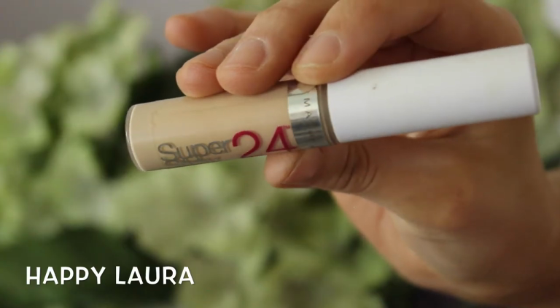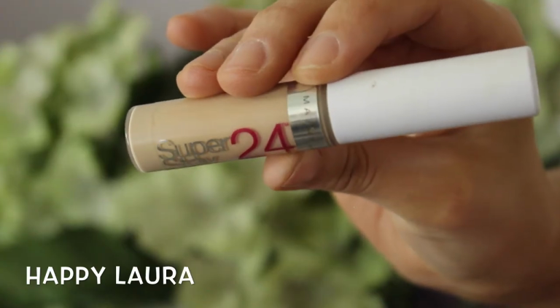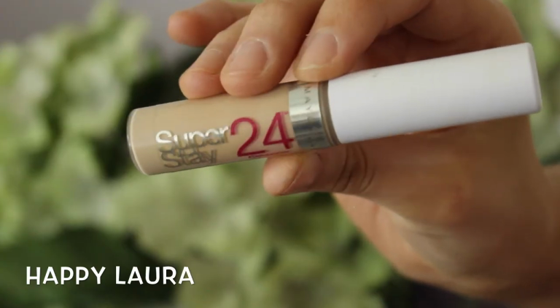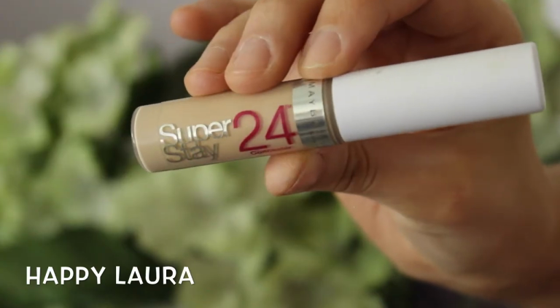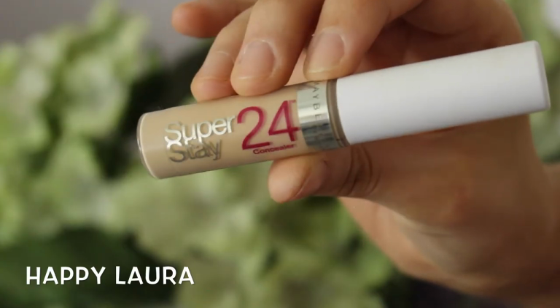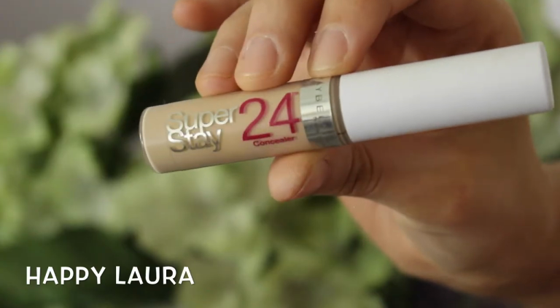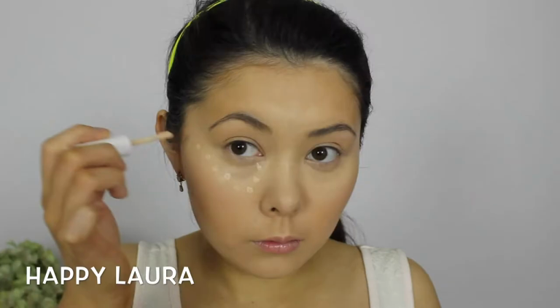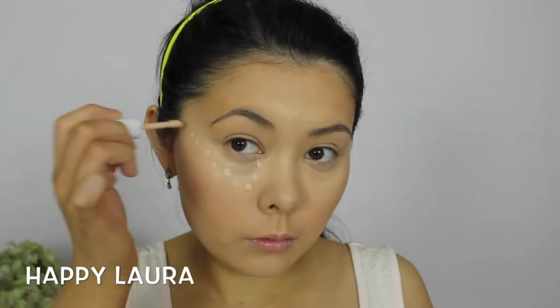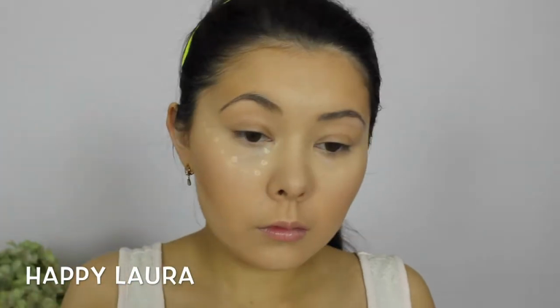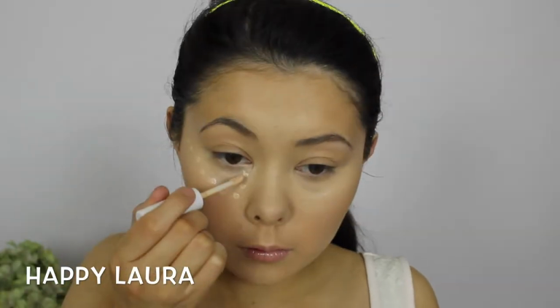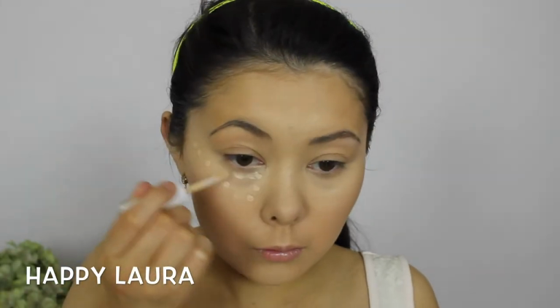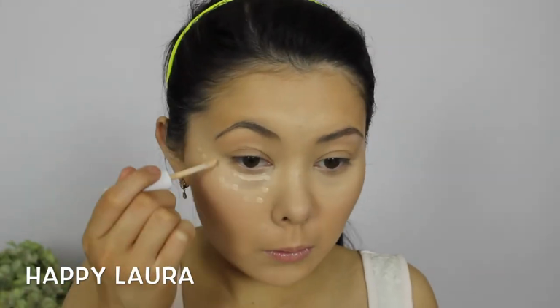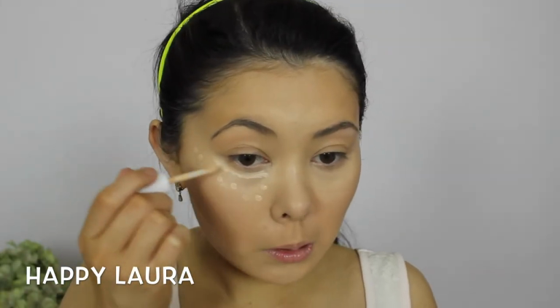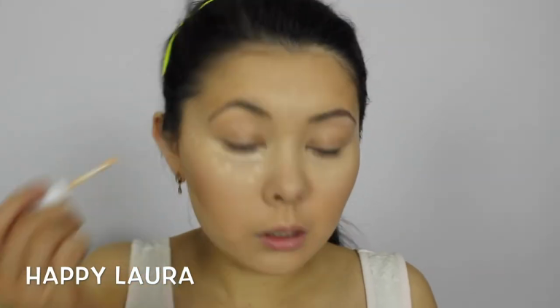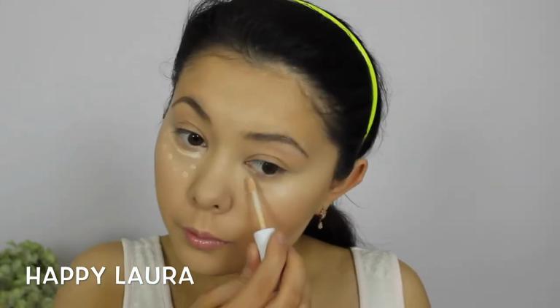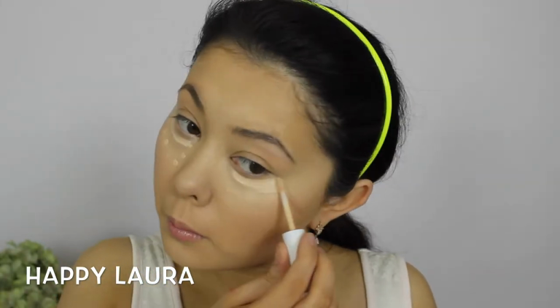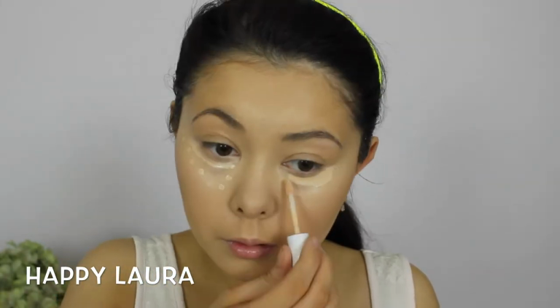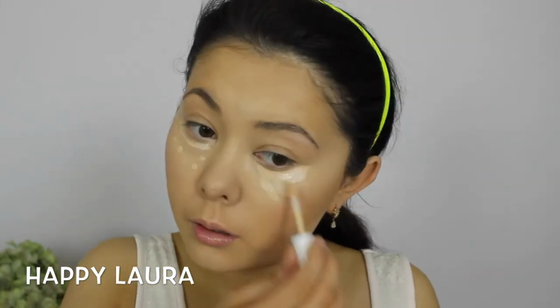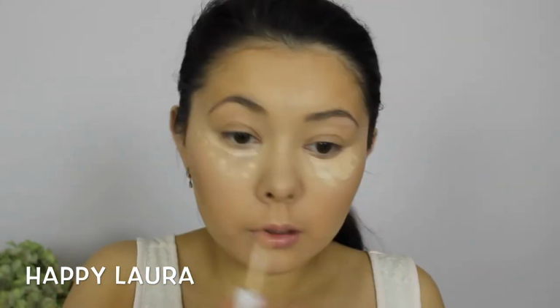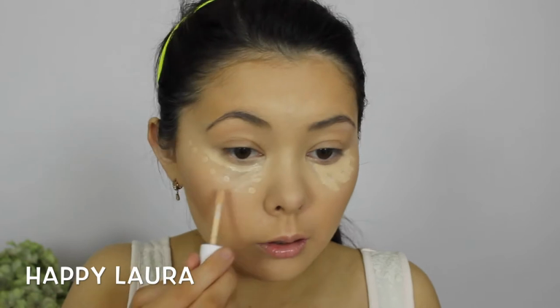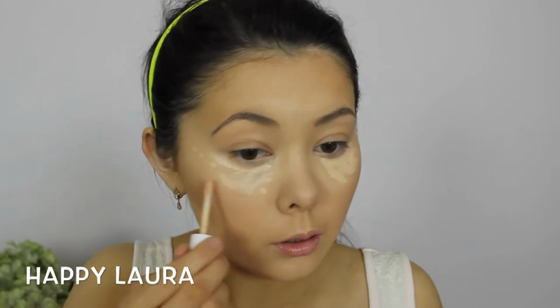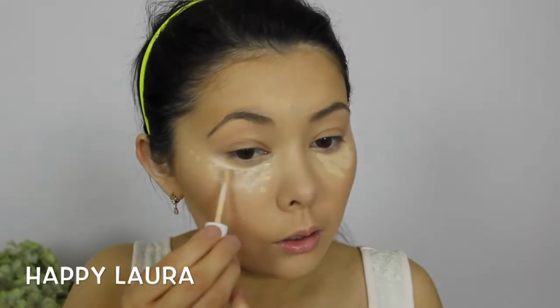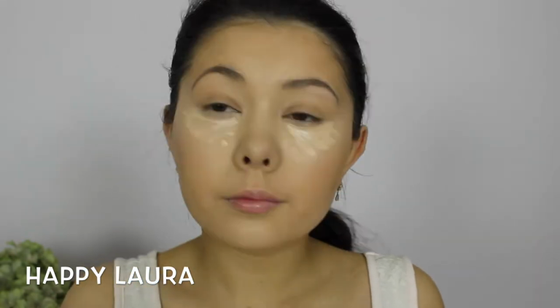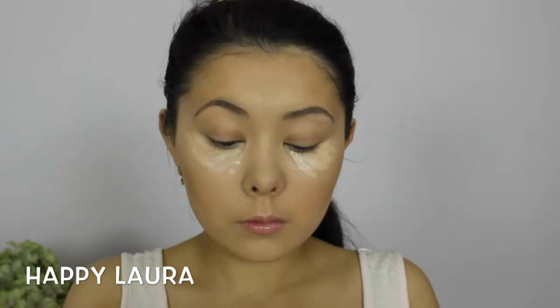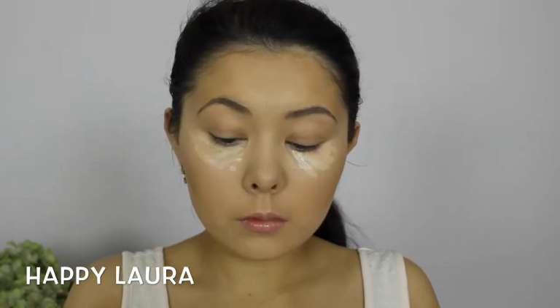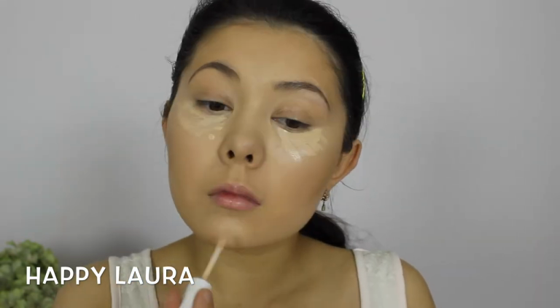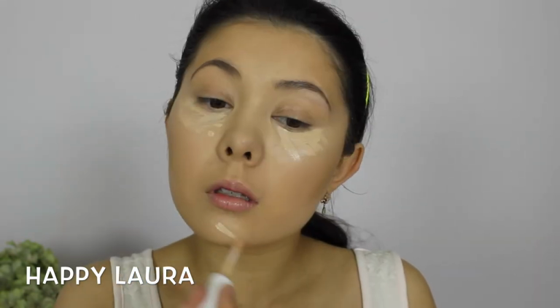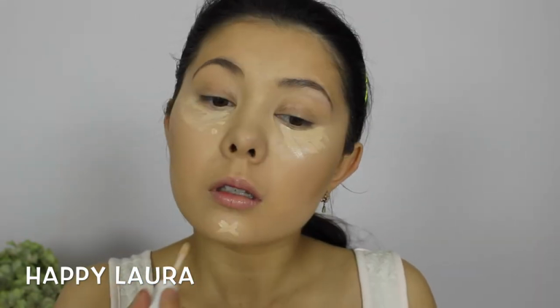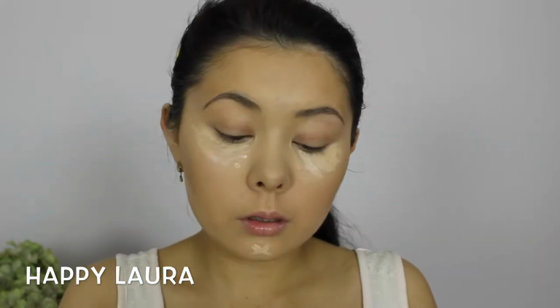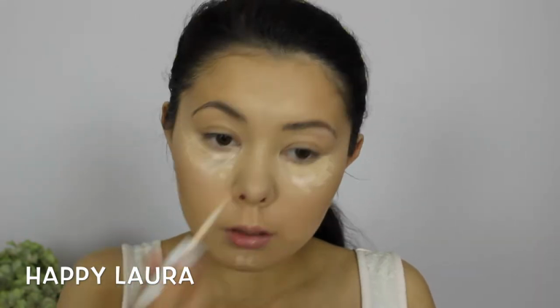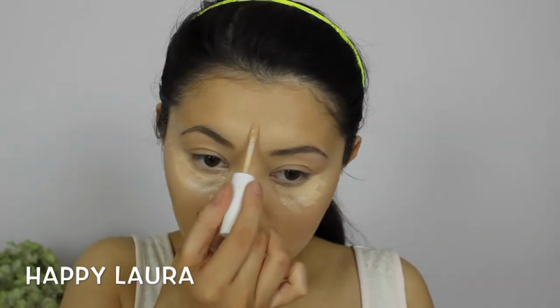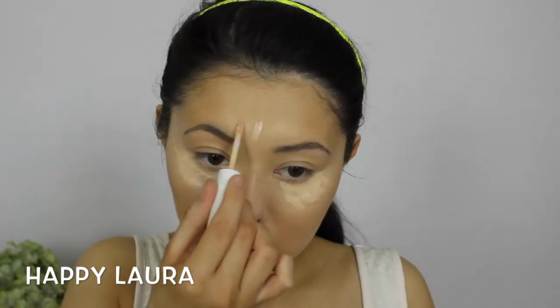Now taking another concealer — this one is the Maybelline Superstay 24 hour concealer — I'm just going to be highlighting my face with this.